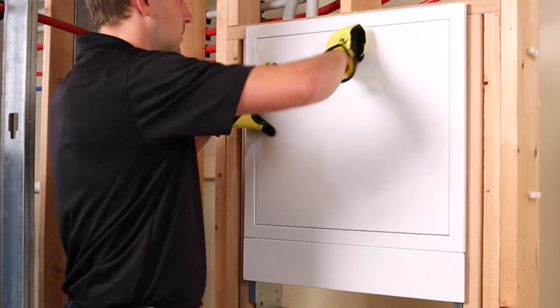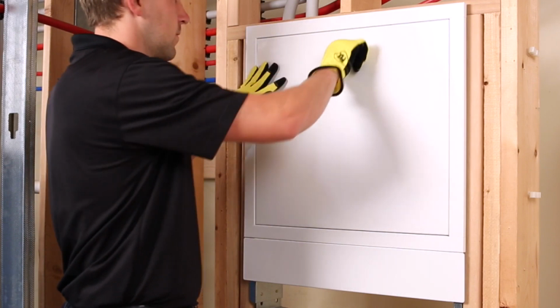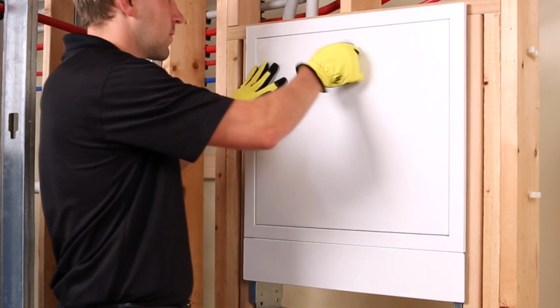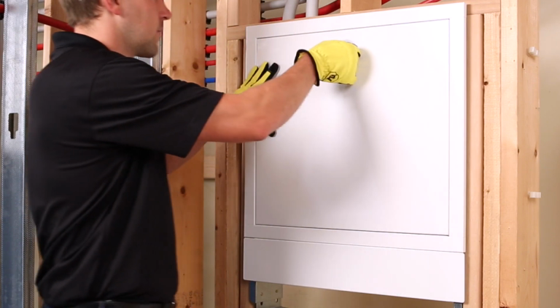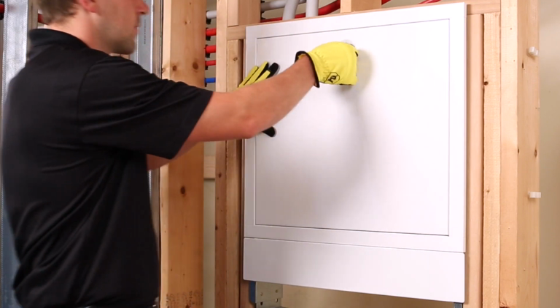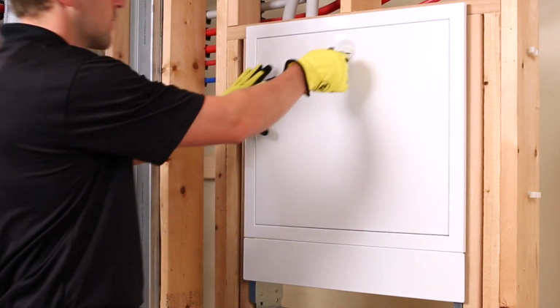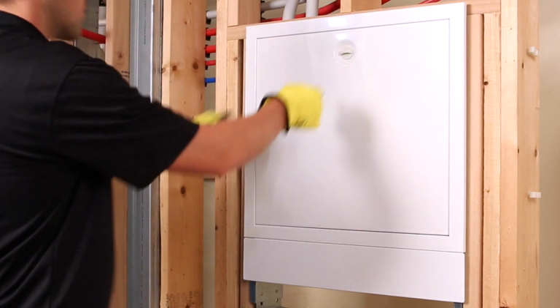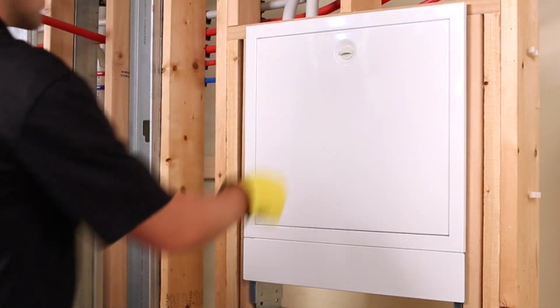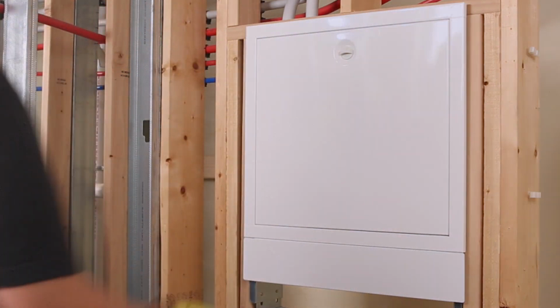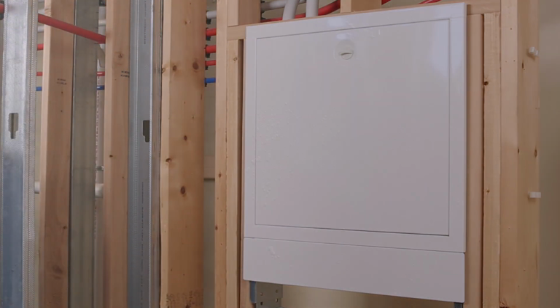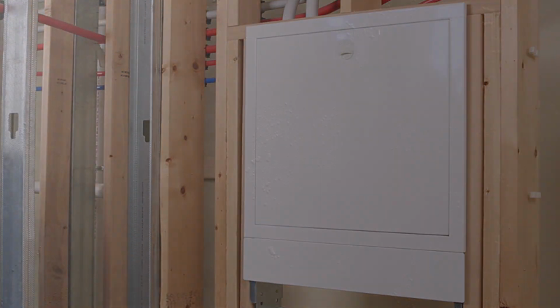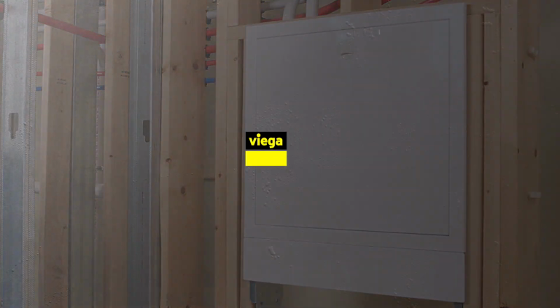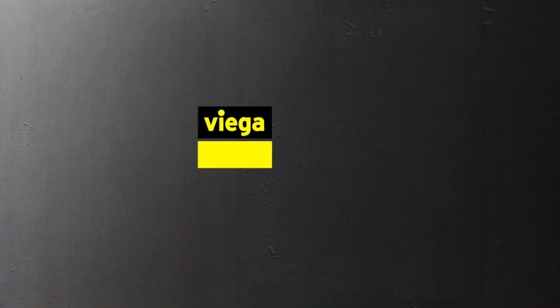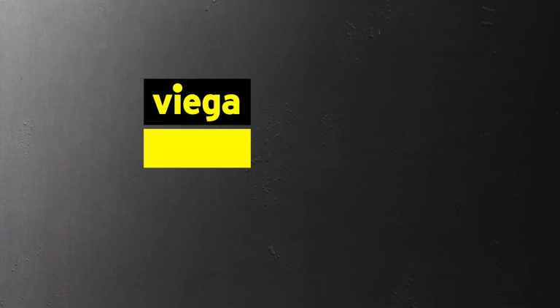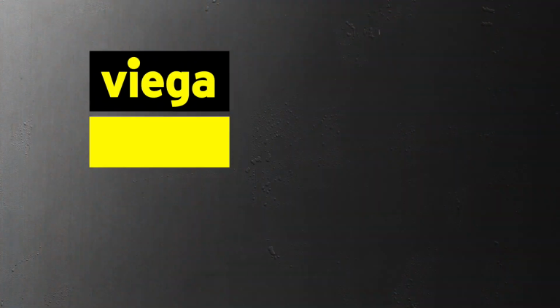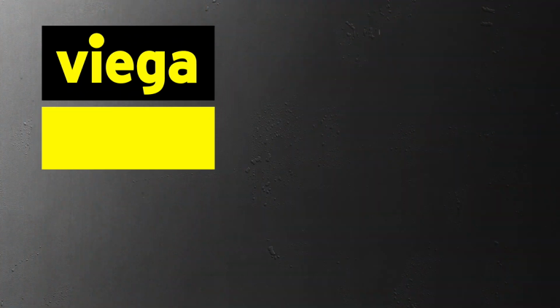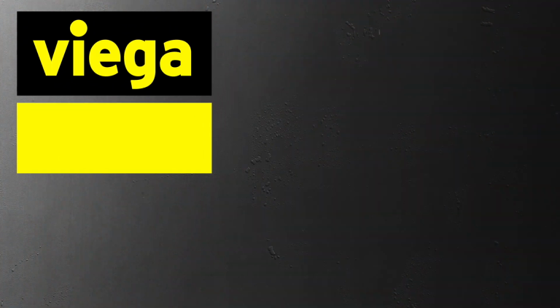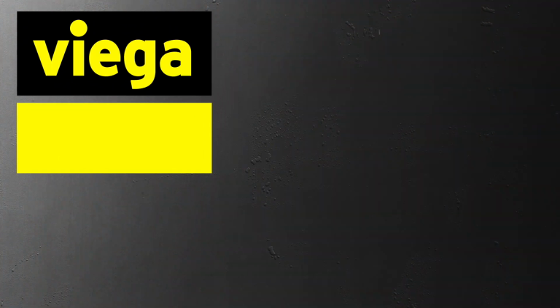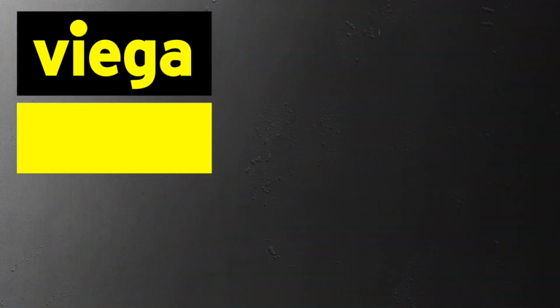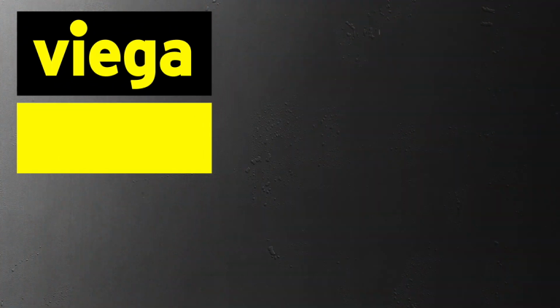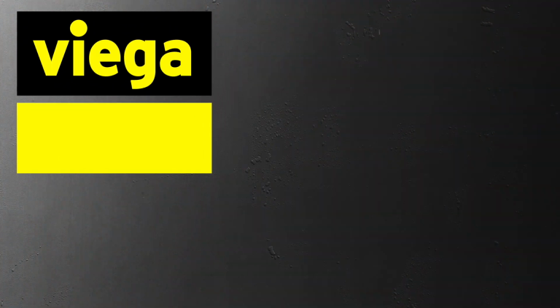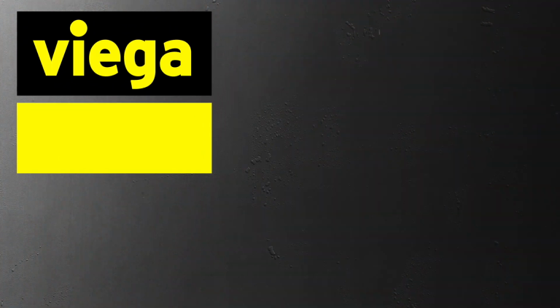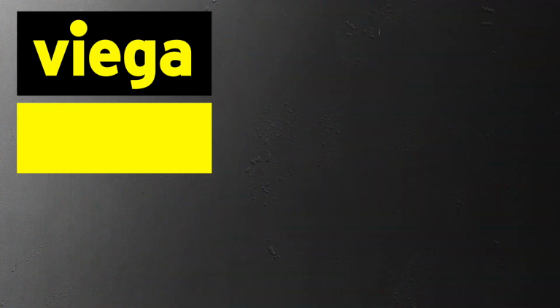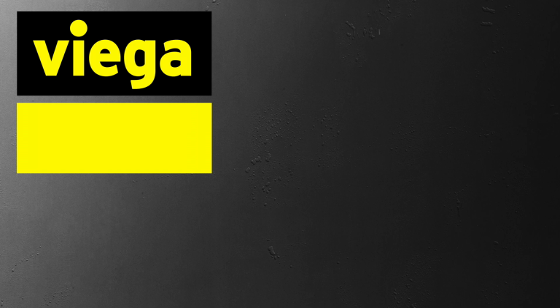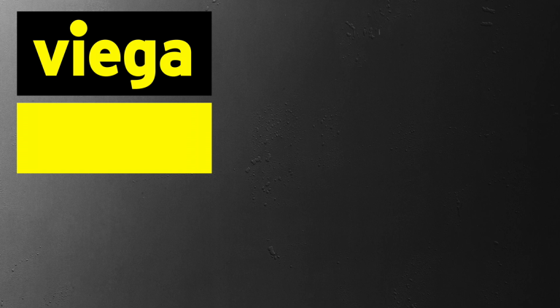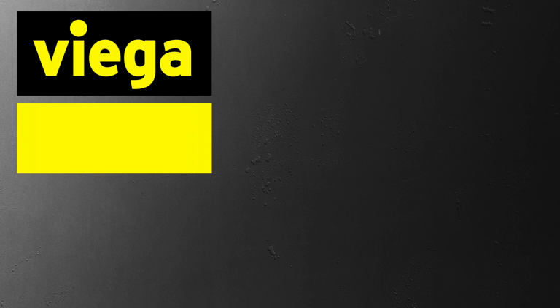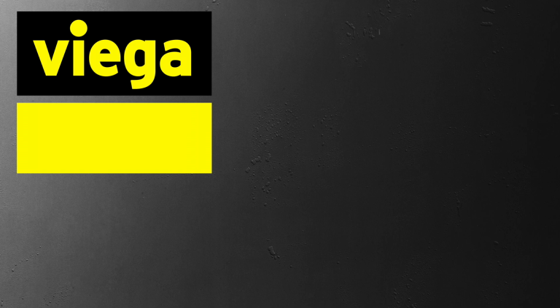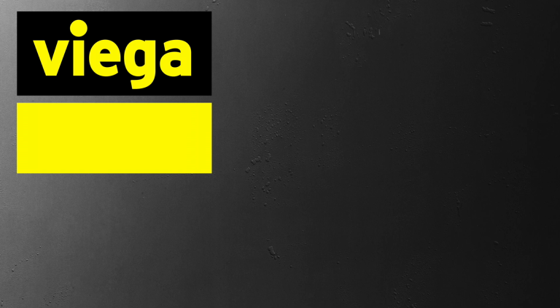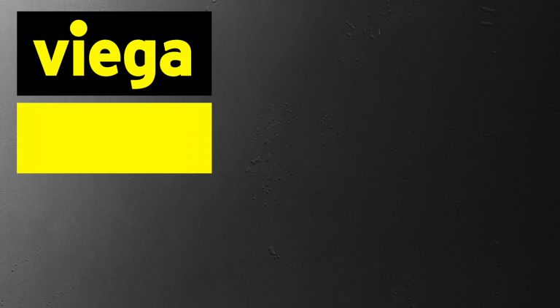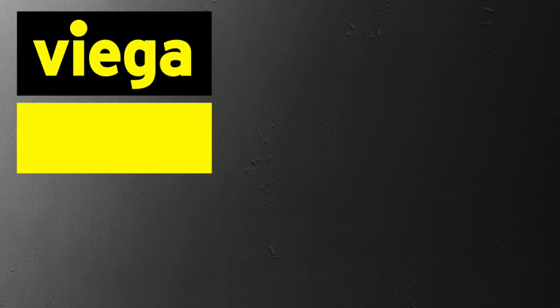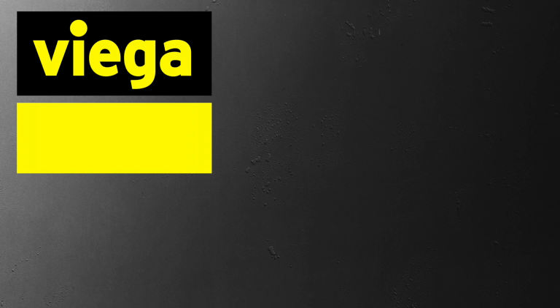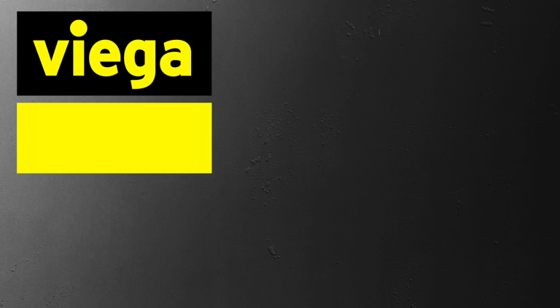VEGAPEX can assist with your entire Radian system solution. Contact your local representative today.